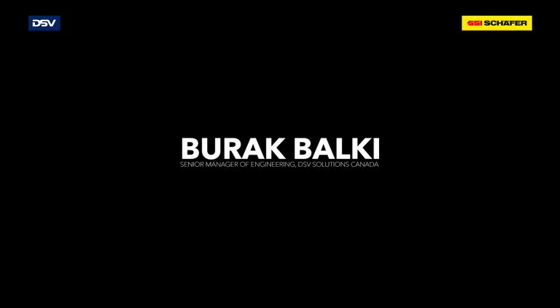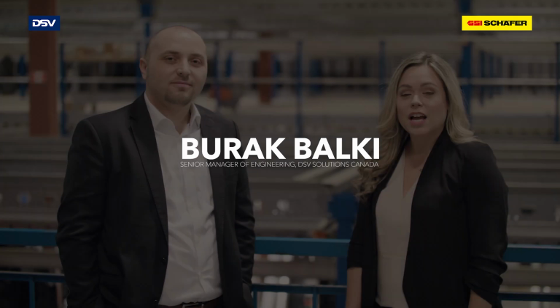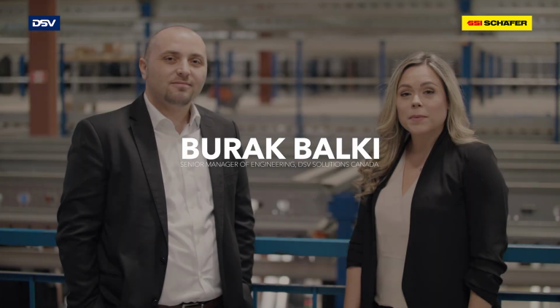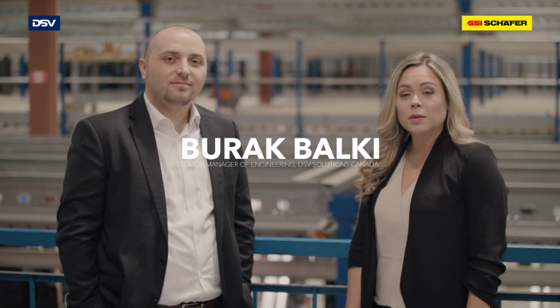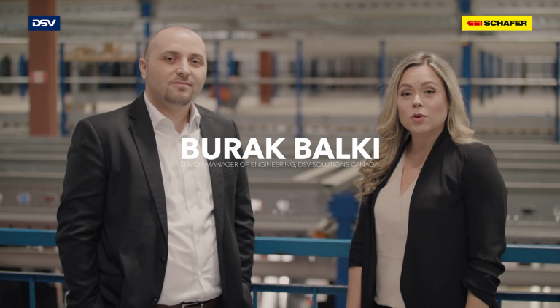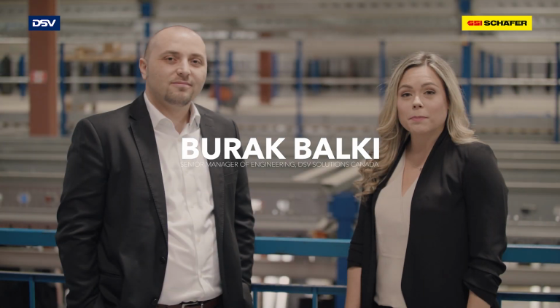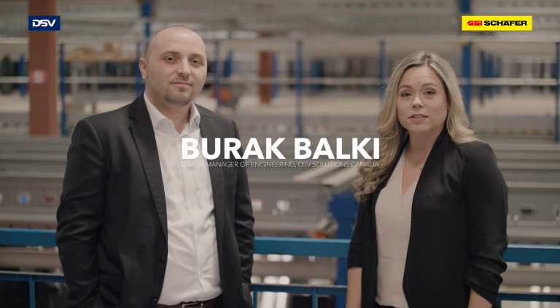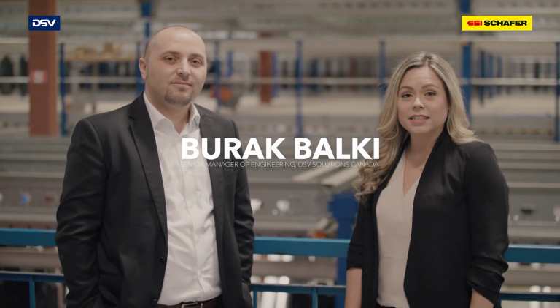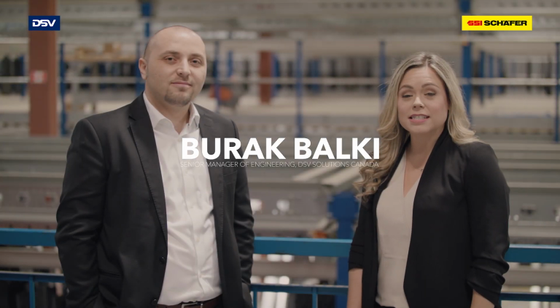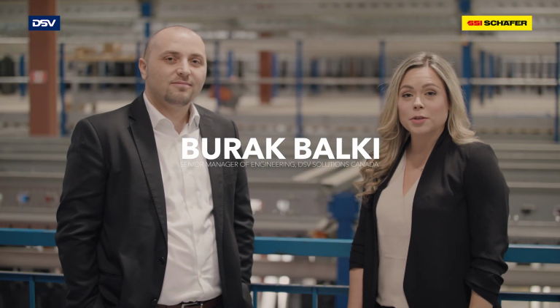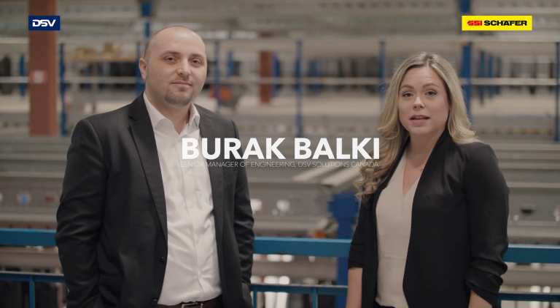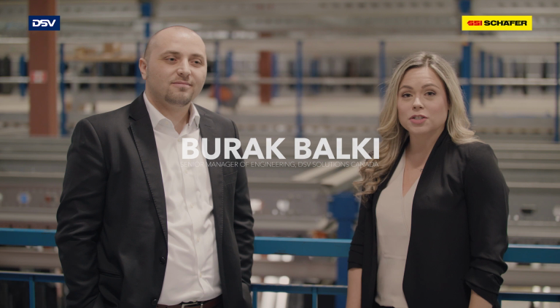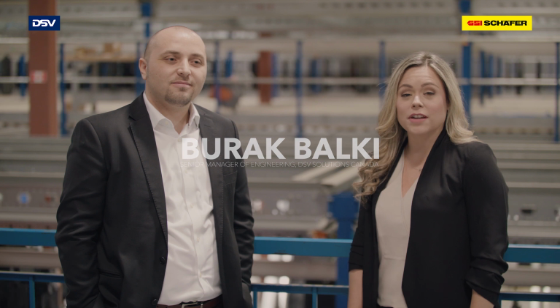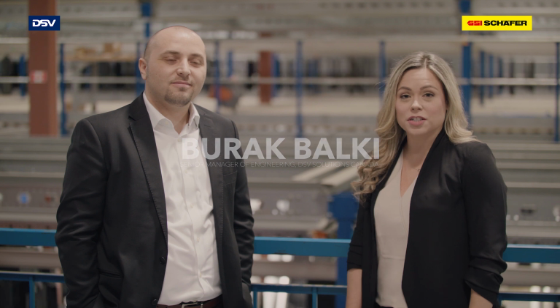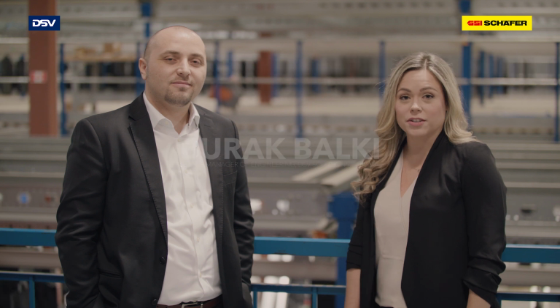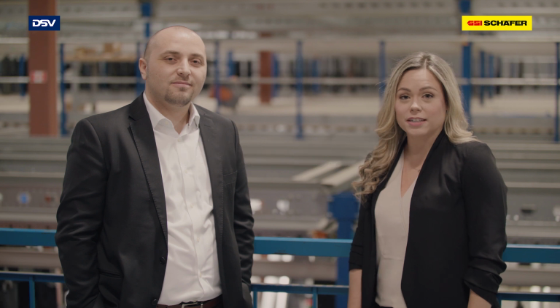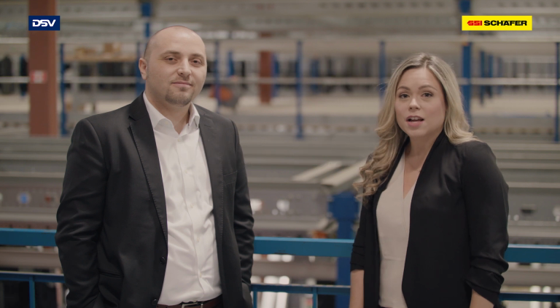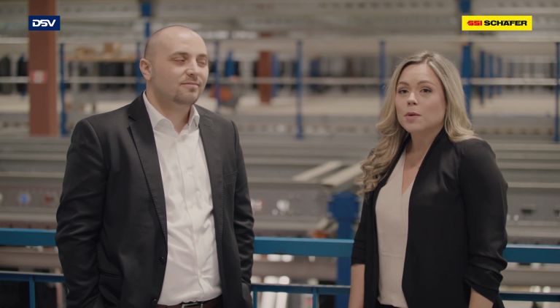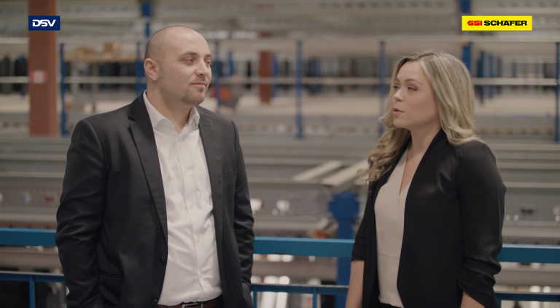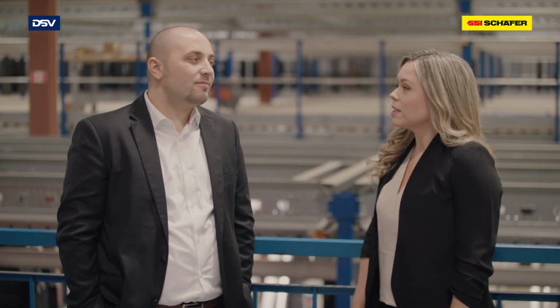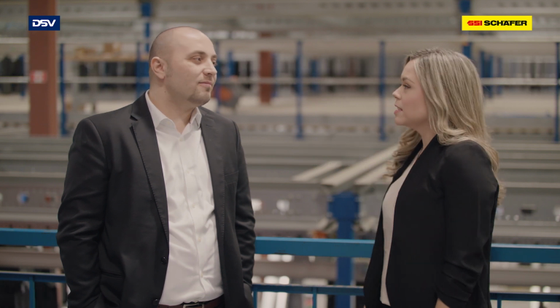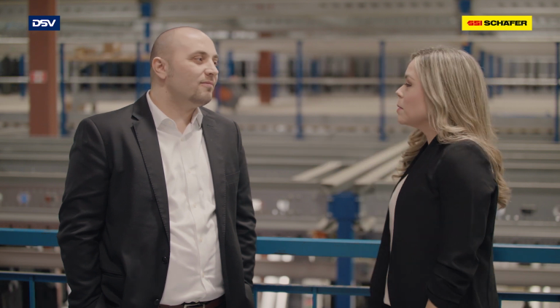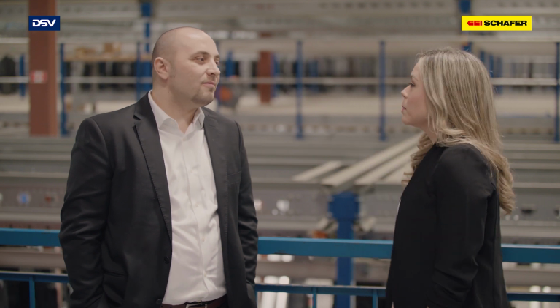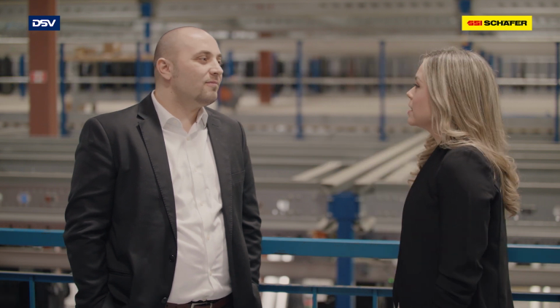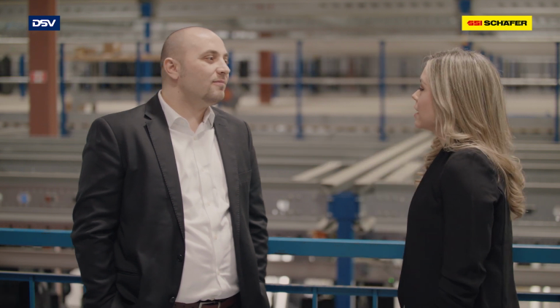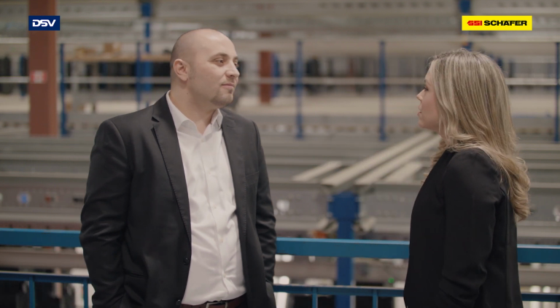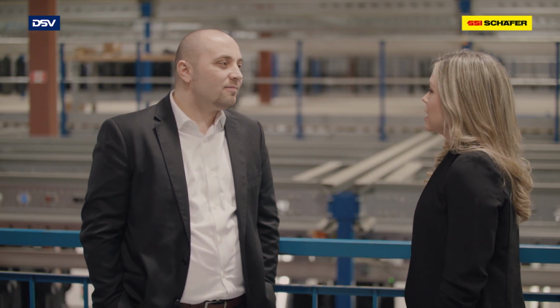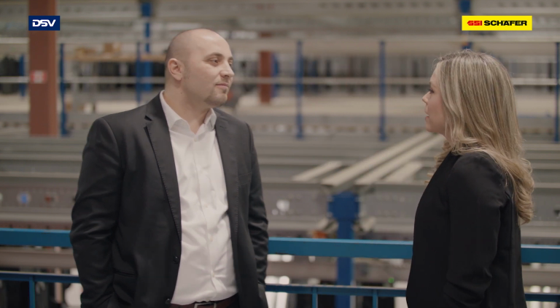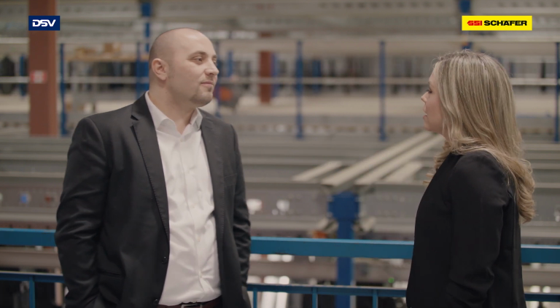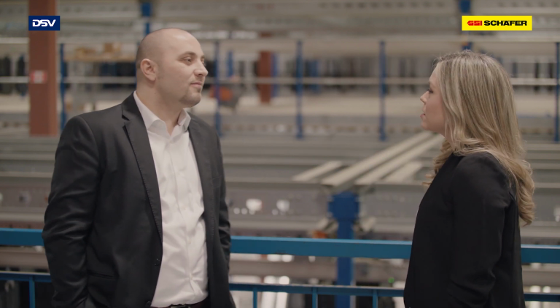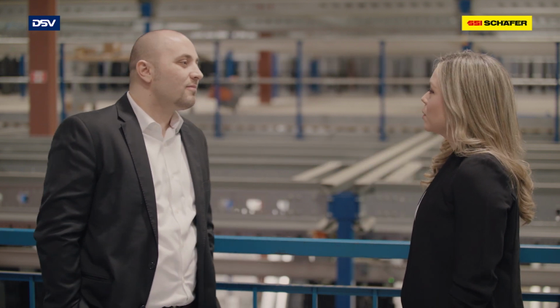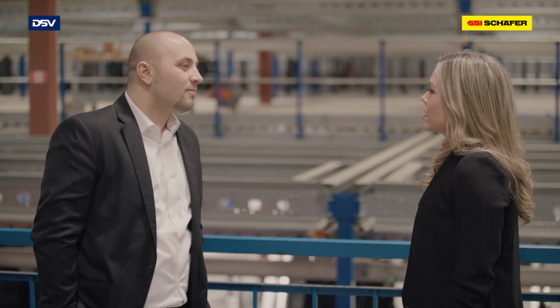I'm here with Barak Belki, the senior manager of engineering. Barak, tell me more about the technical aspect. How does it all work?